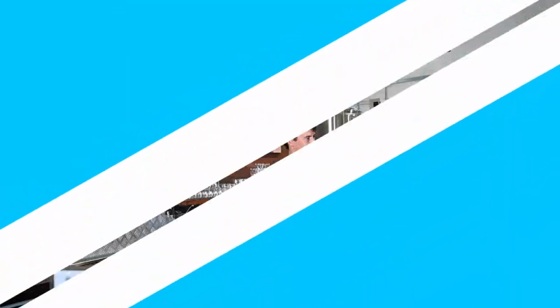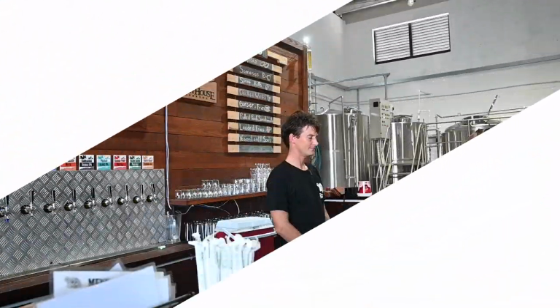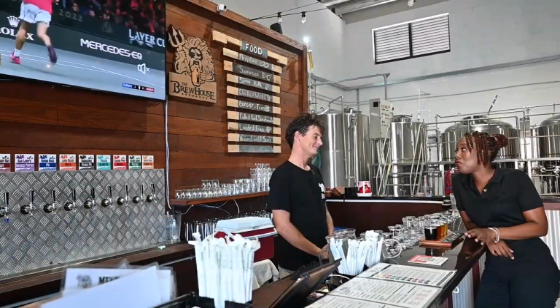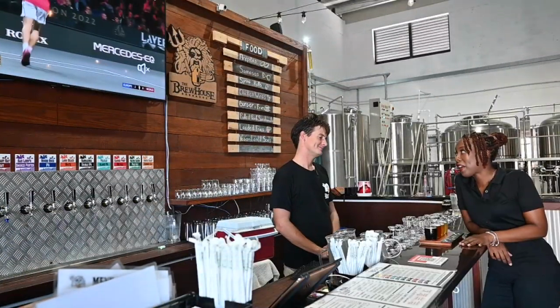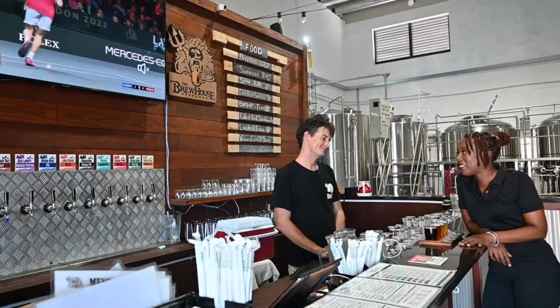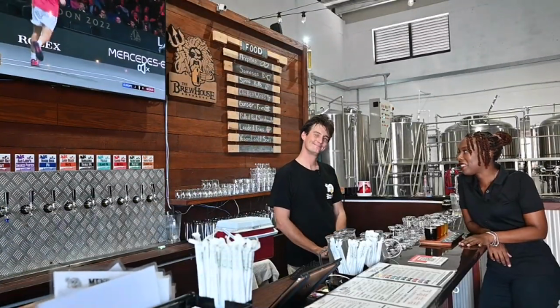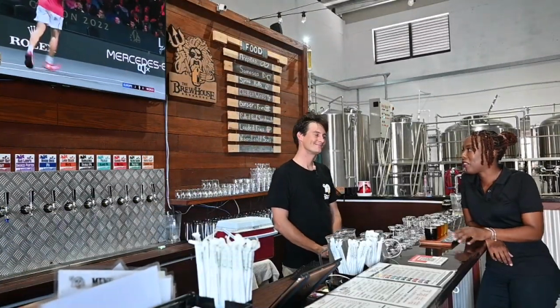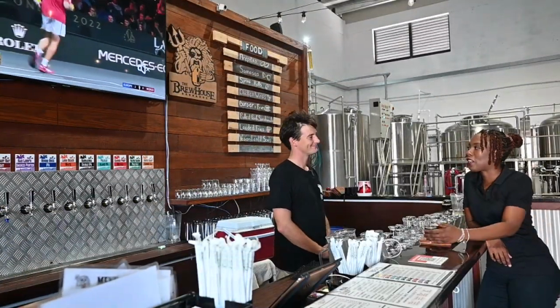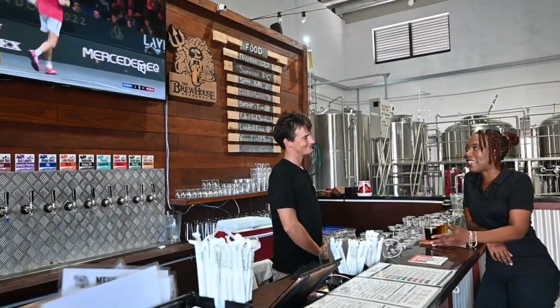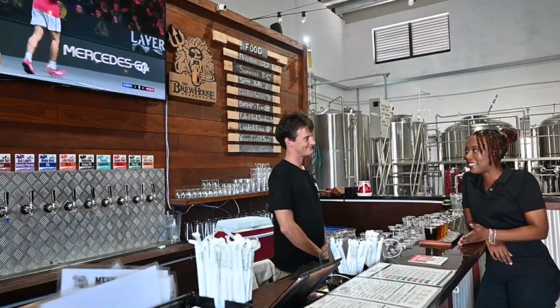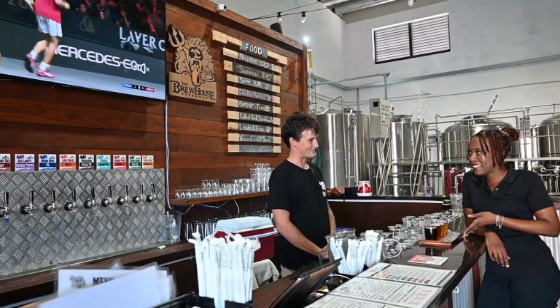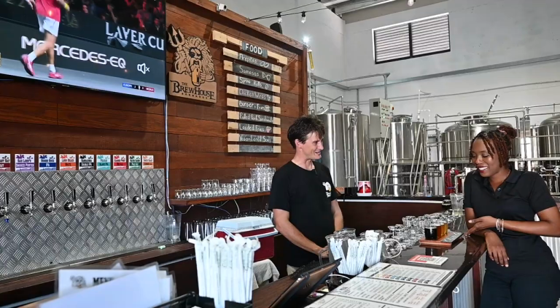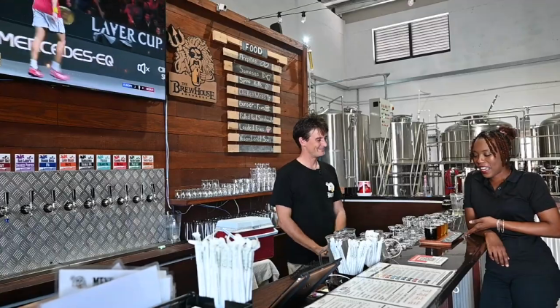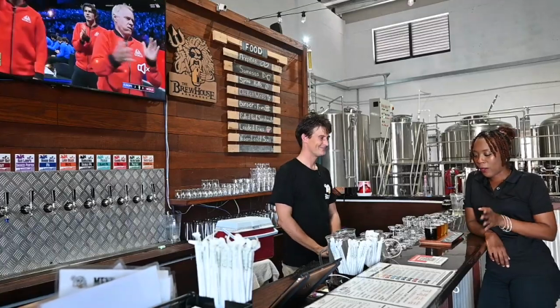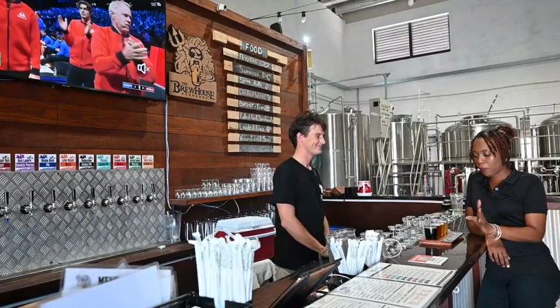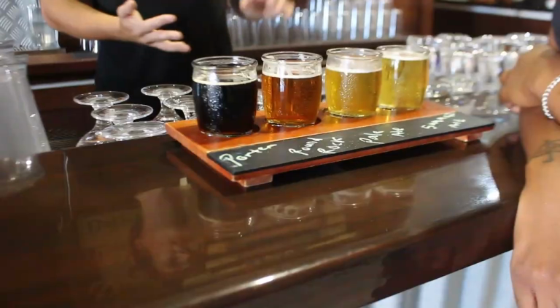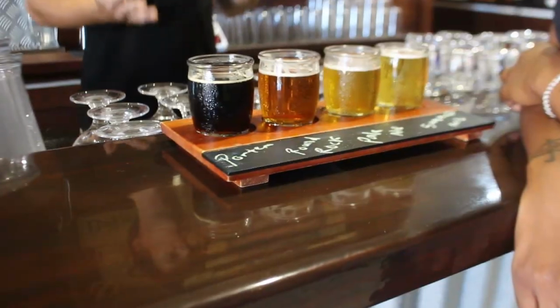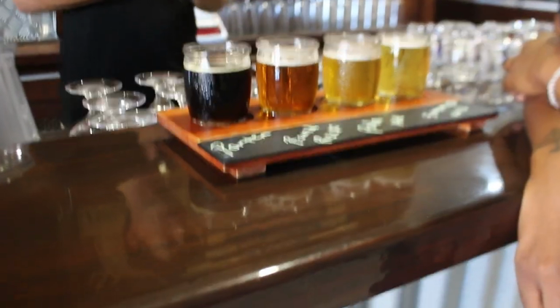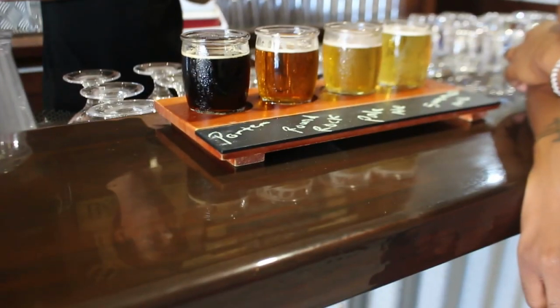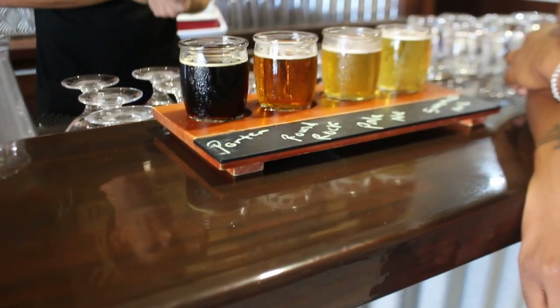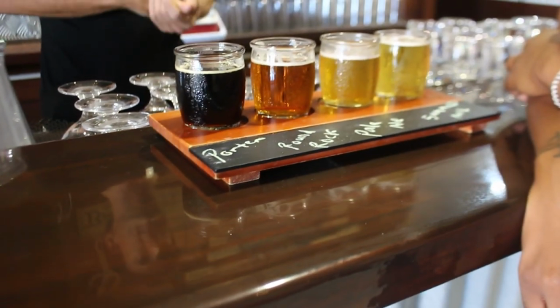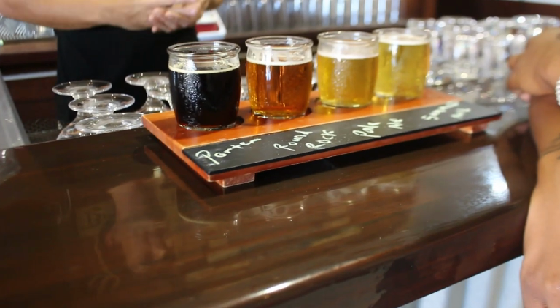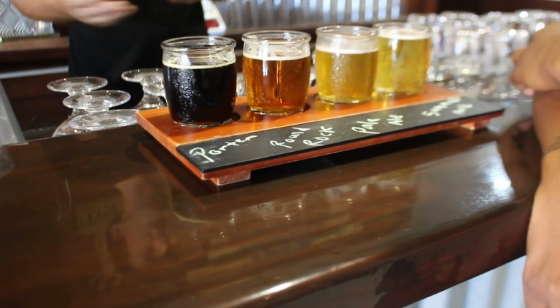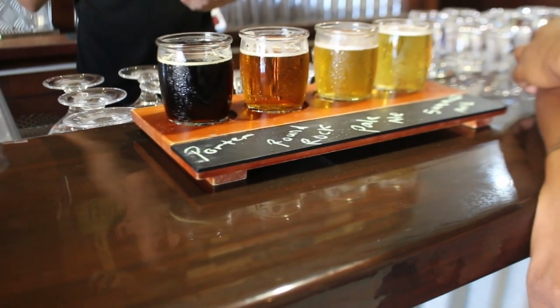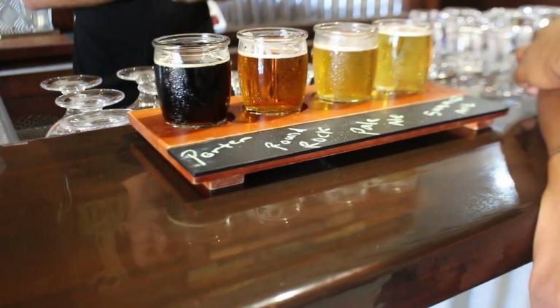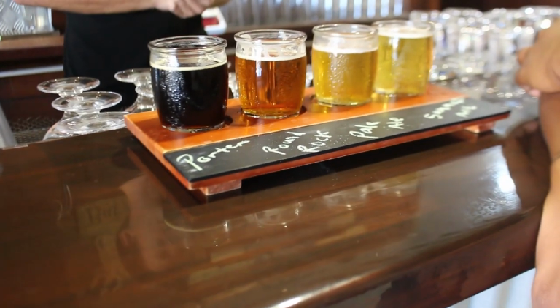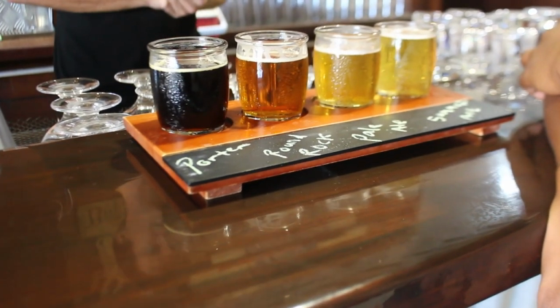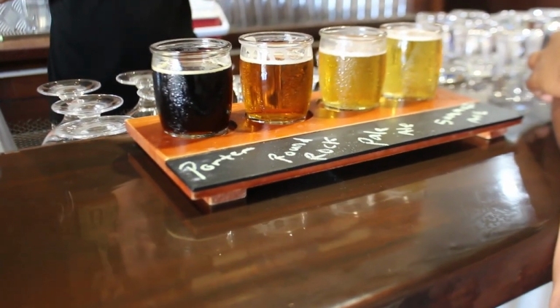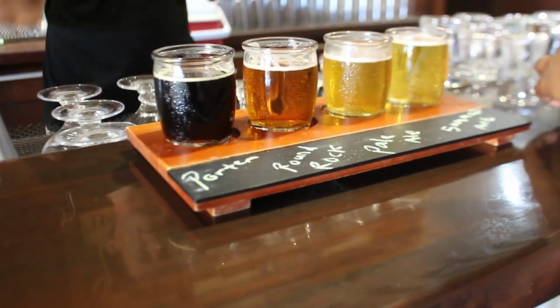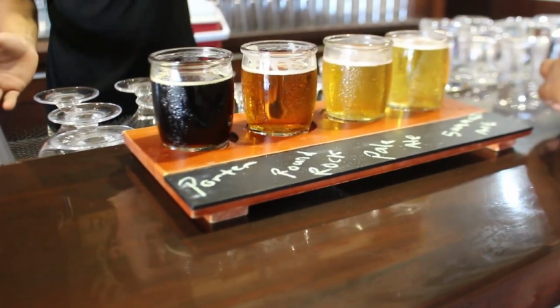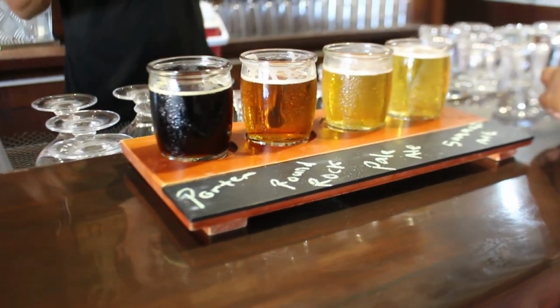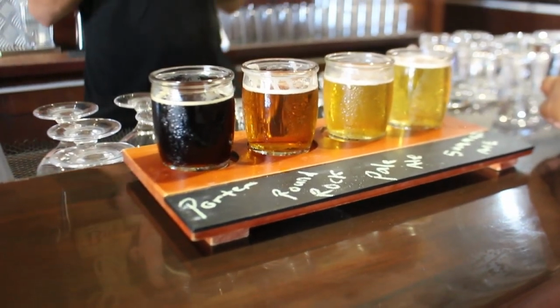I'm about to try the flight. Yes, you are. We have Round Rock, pale ale, and summer ale.